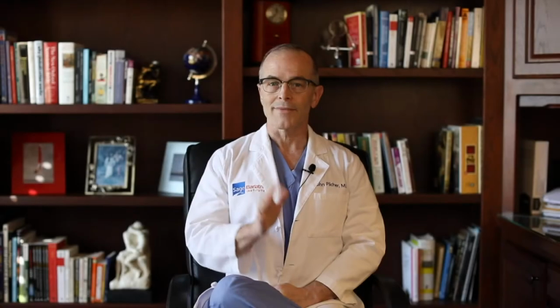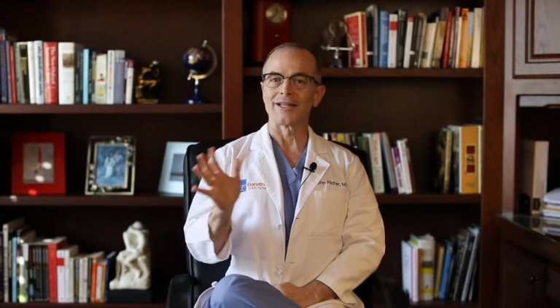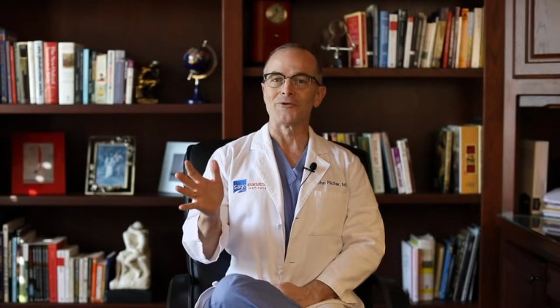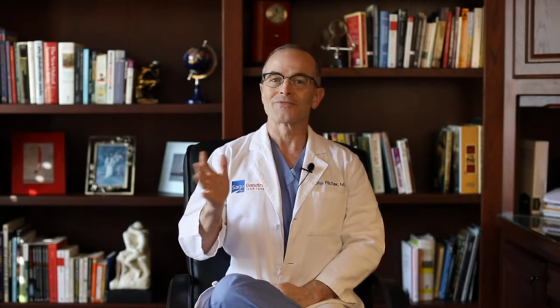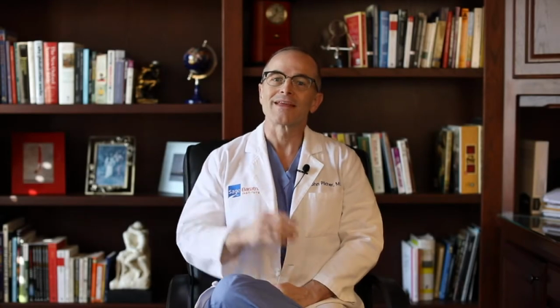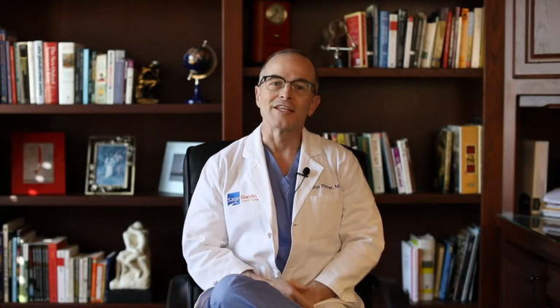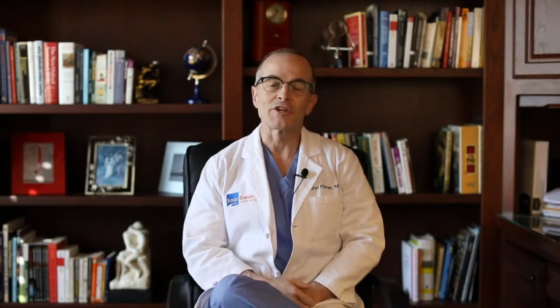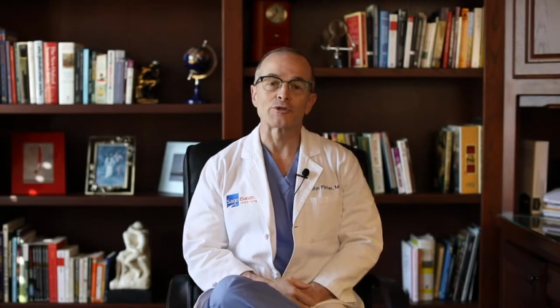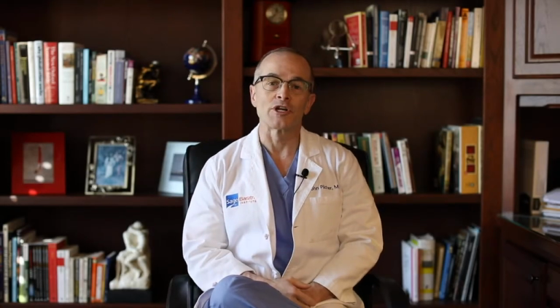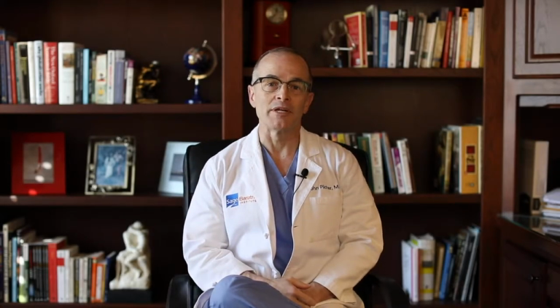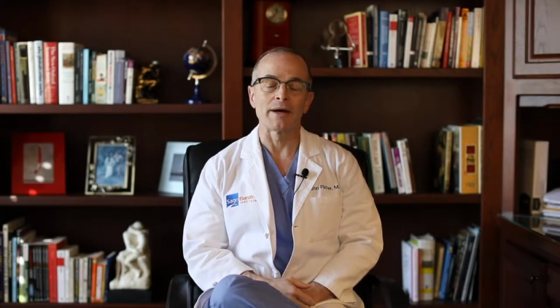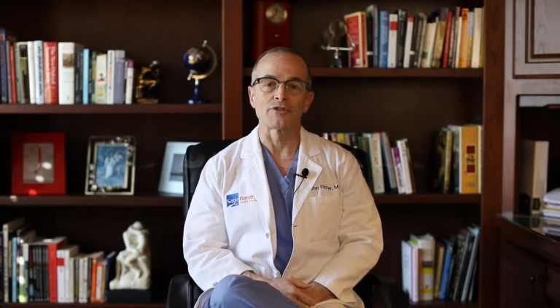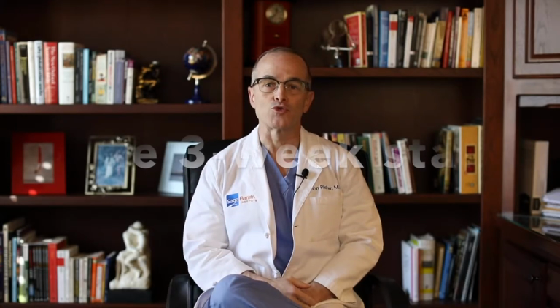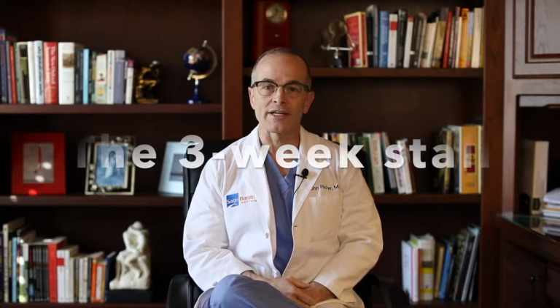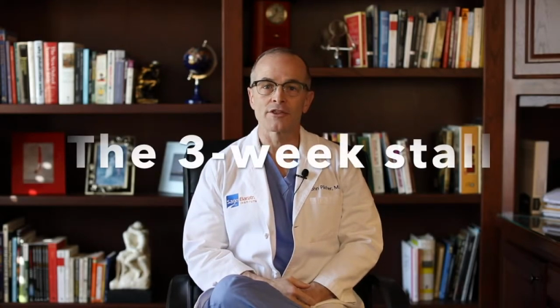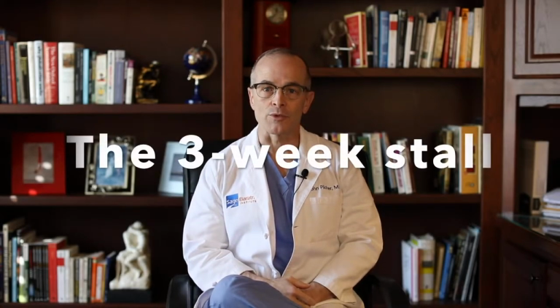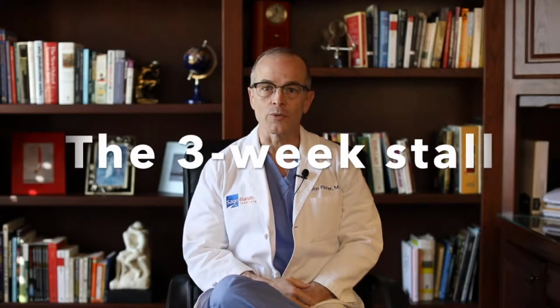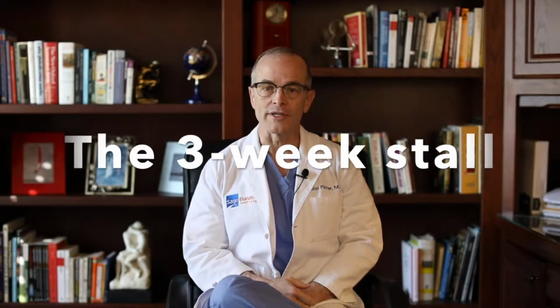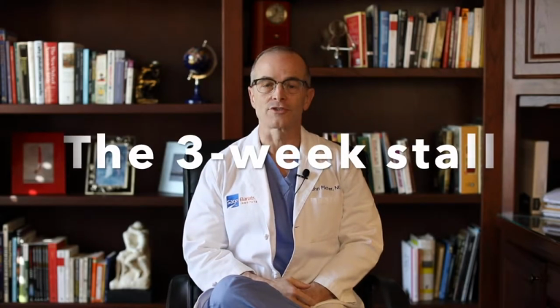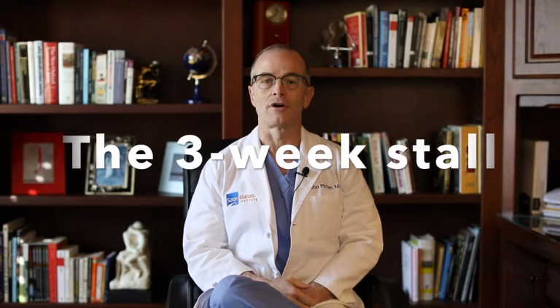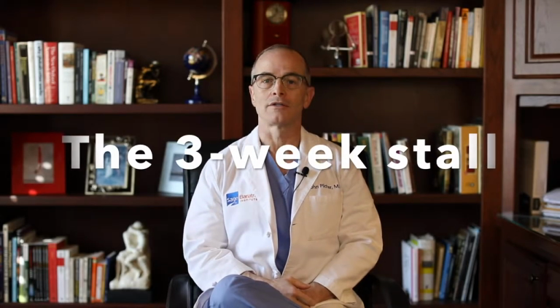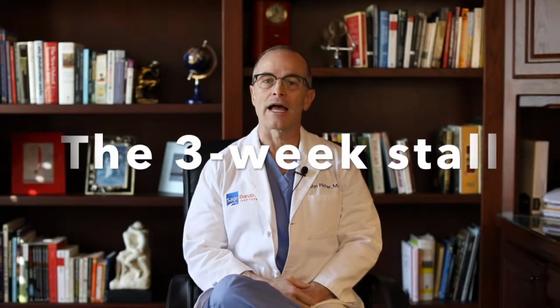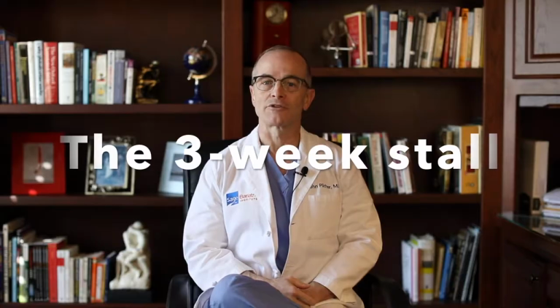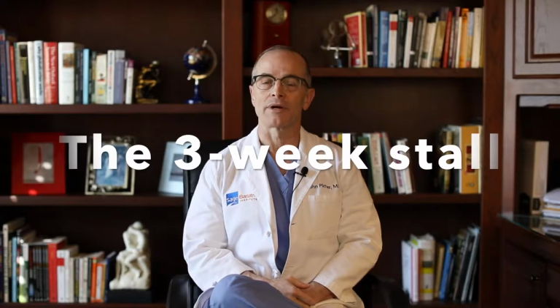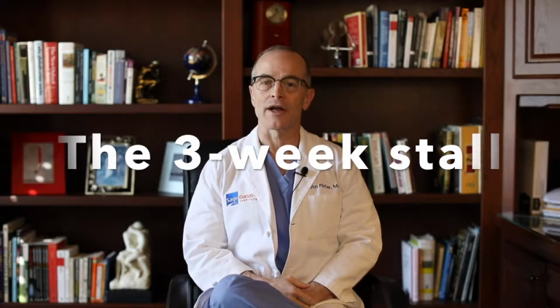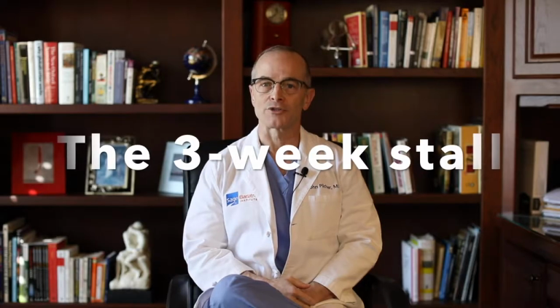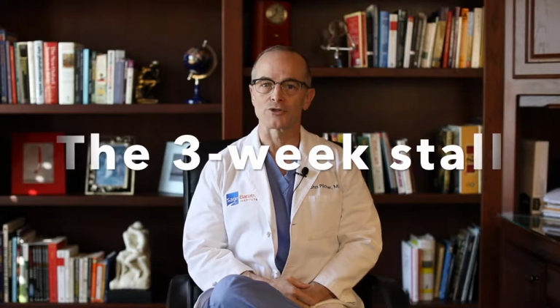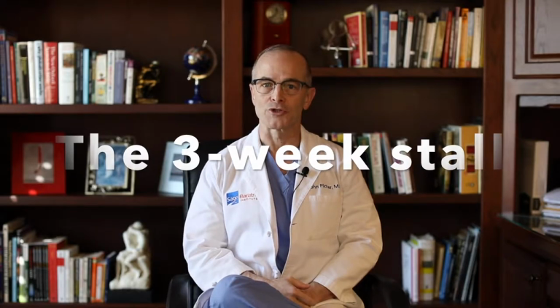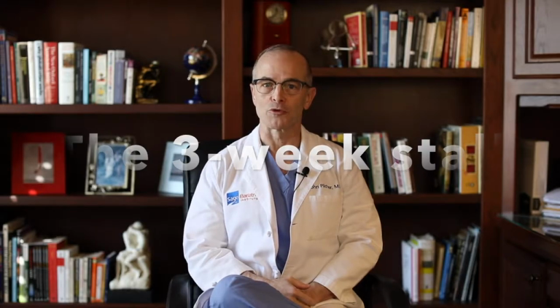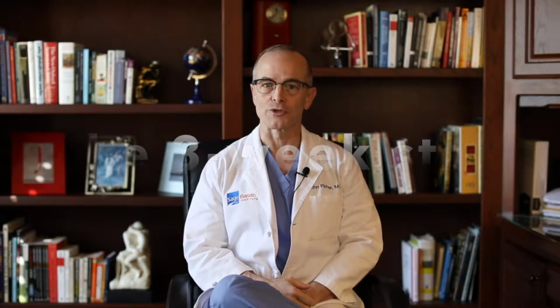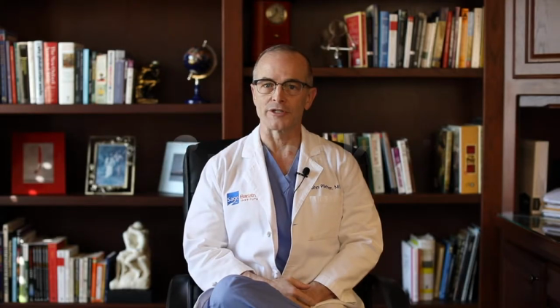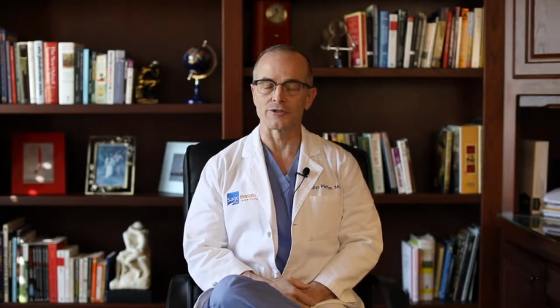Hello. This video is going to be about the dreaded three-week stall after bariatric surgical procedures.